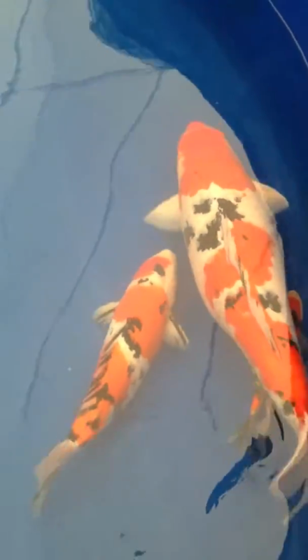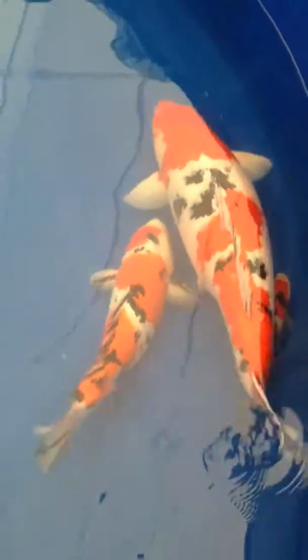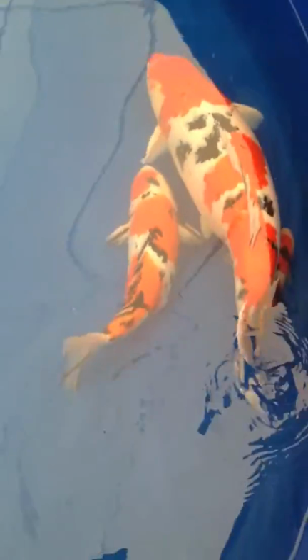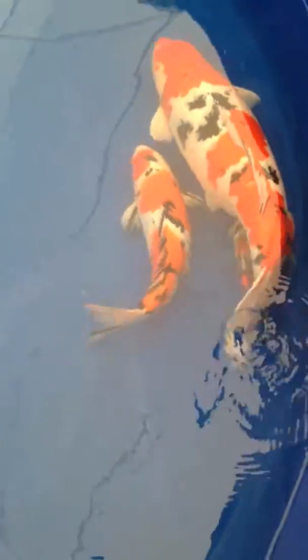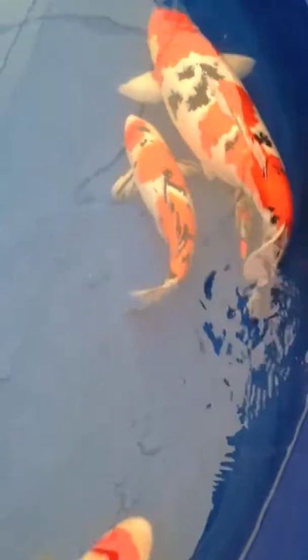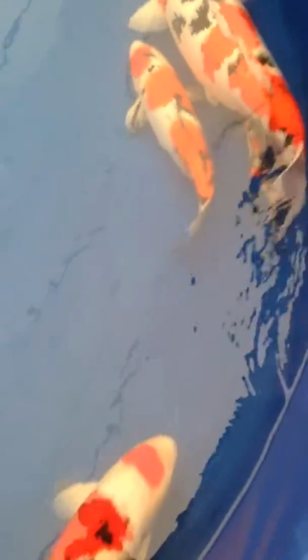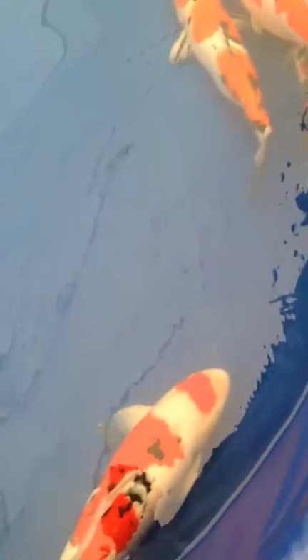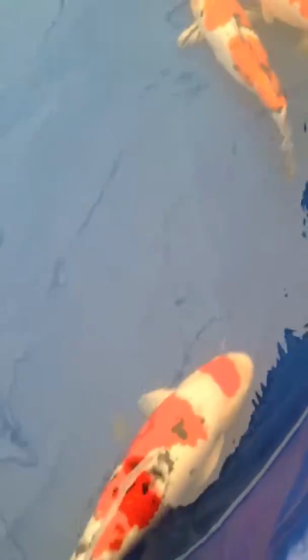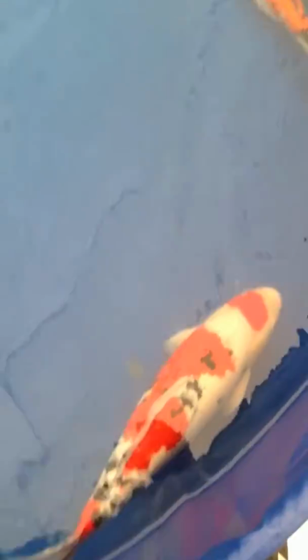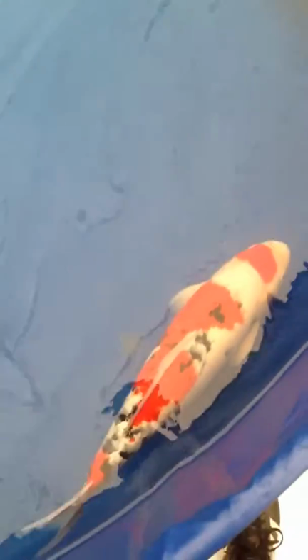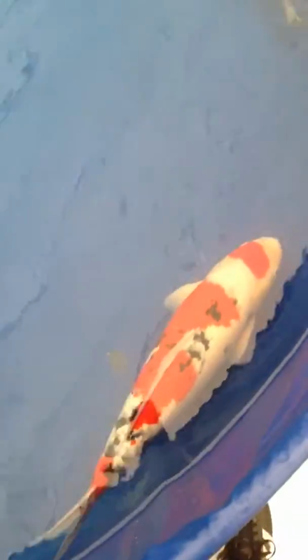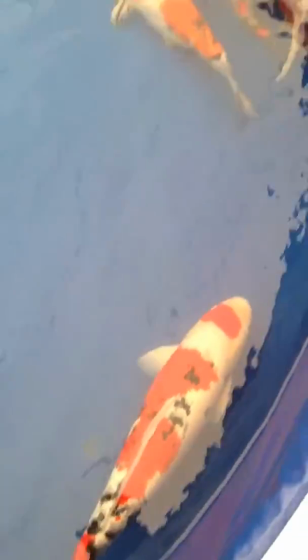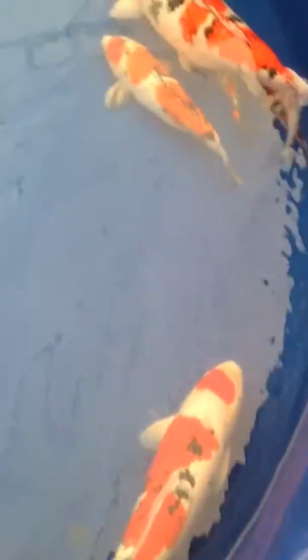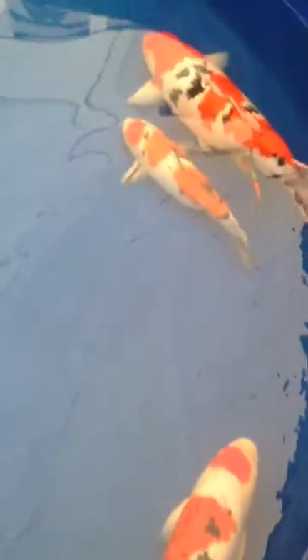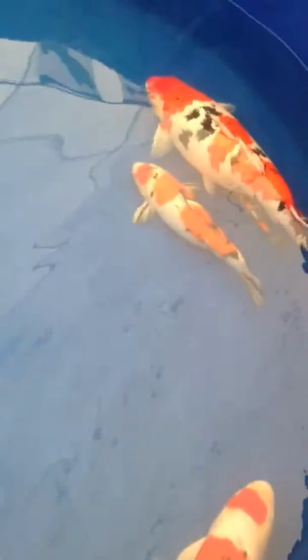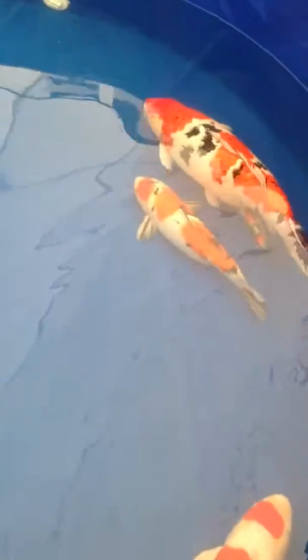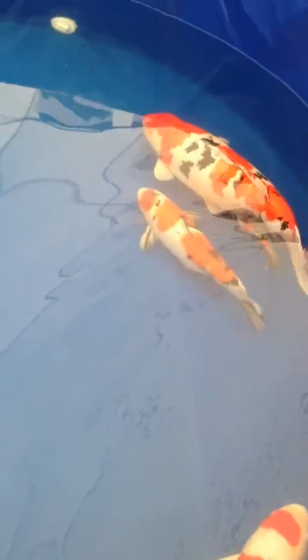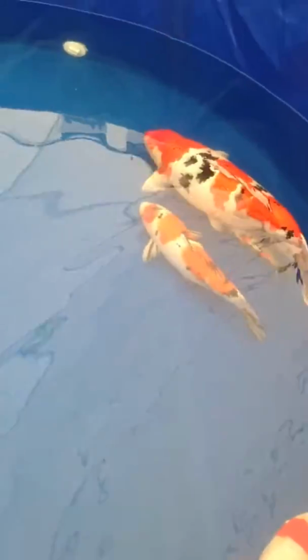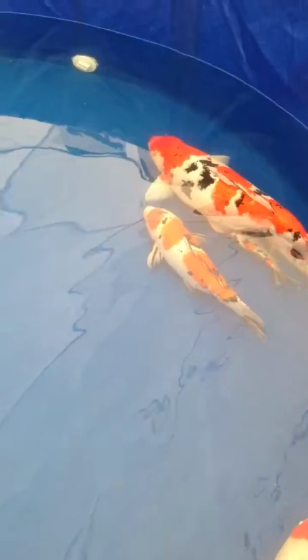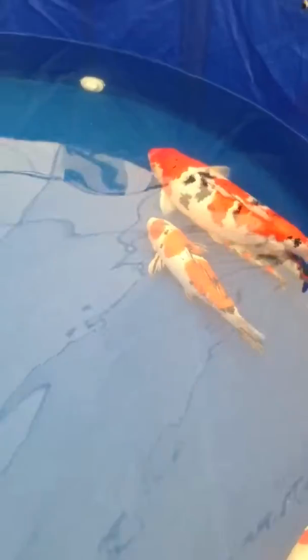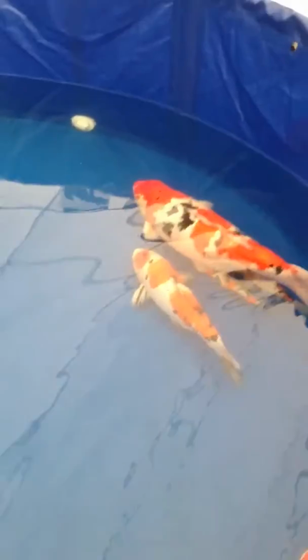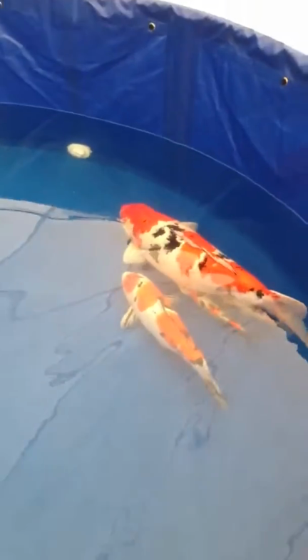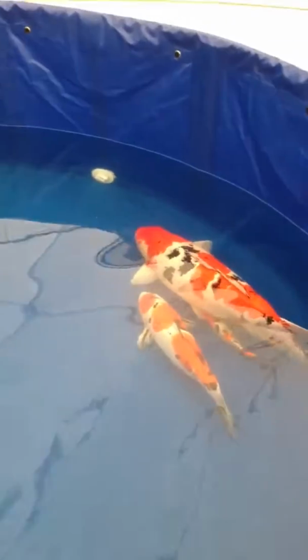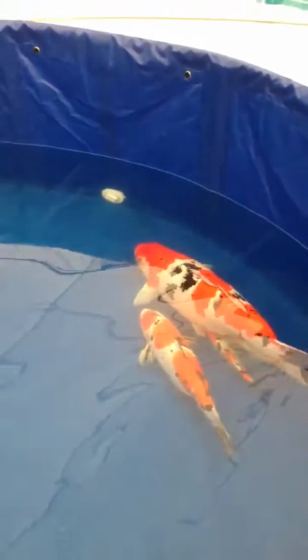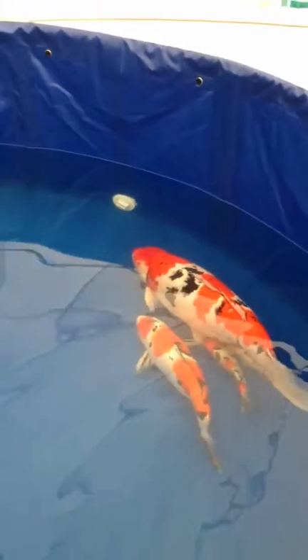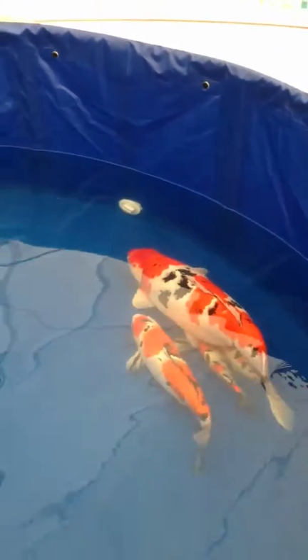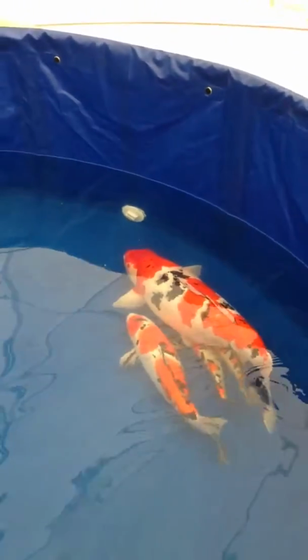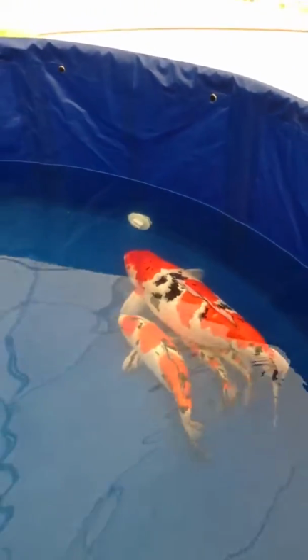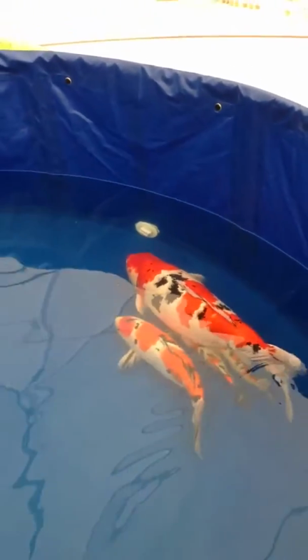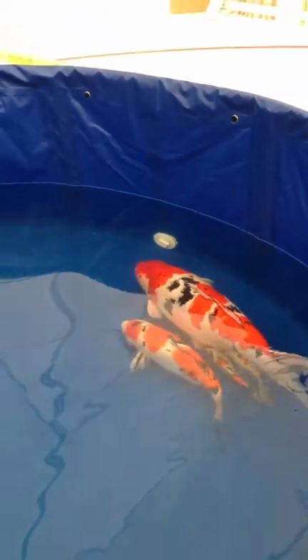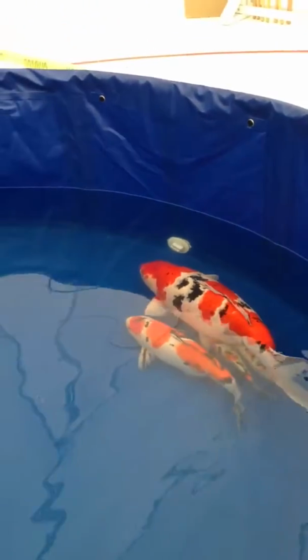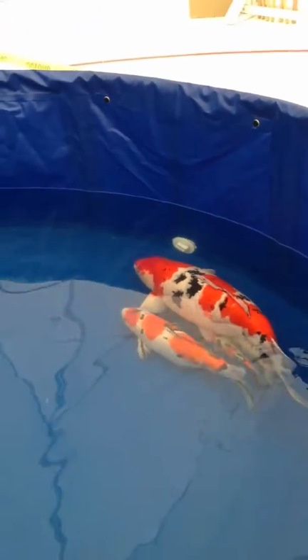As you can see, he's got plenty of Sankis in his tank. That's the best variety Sanke that's swimming there.